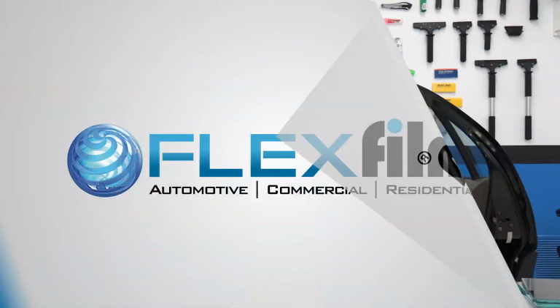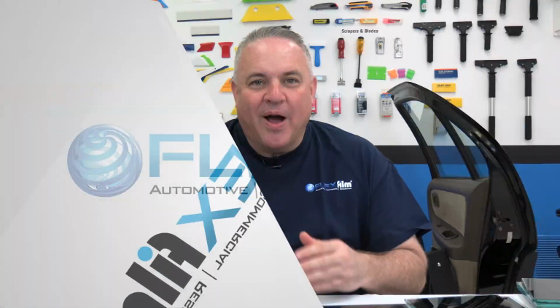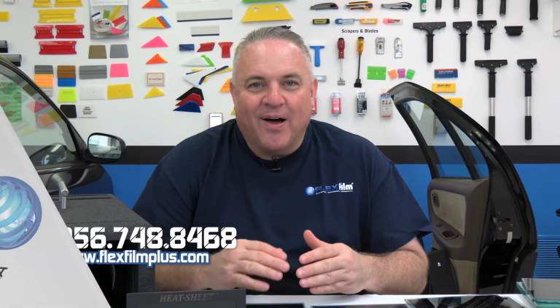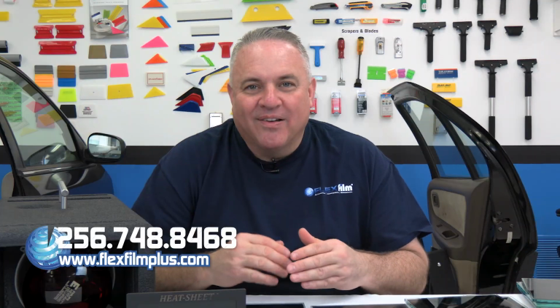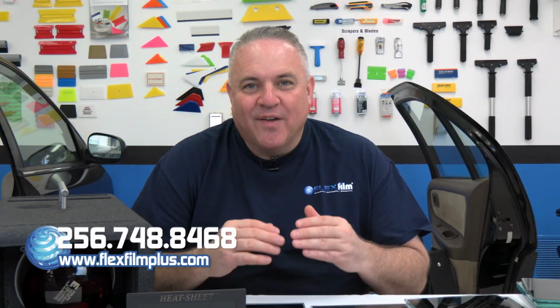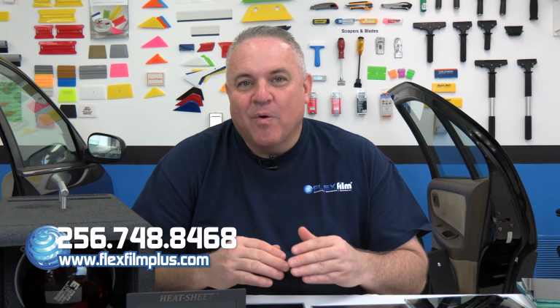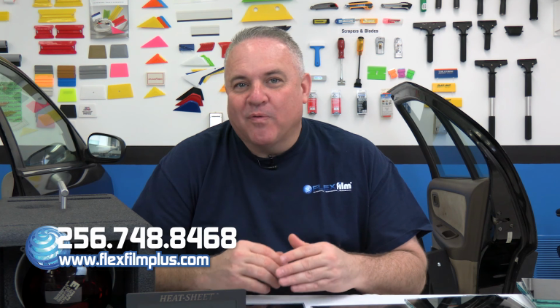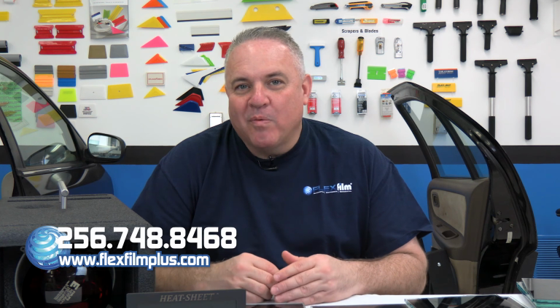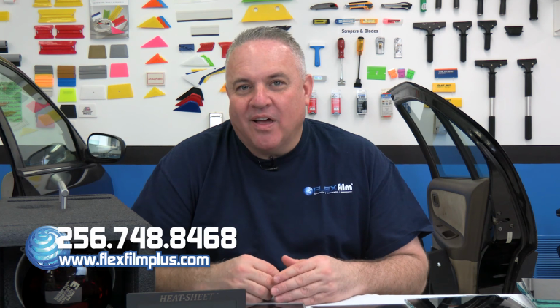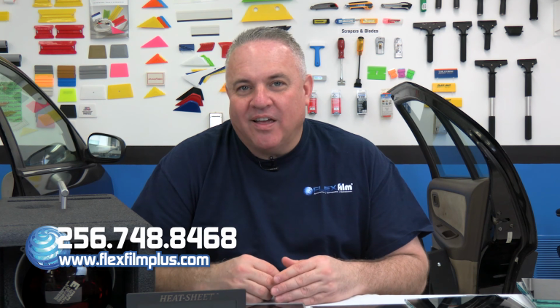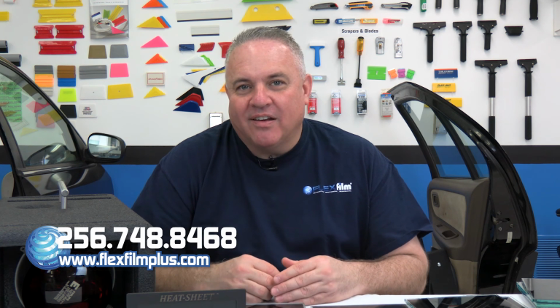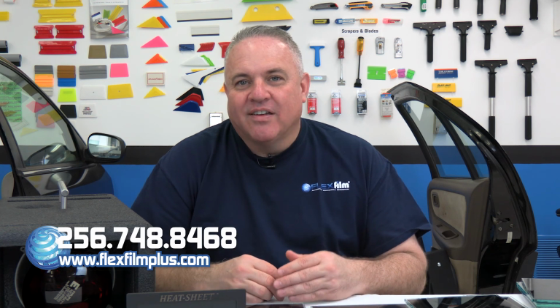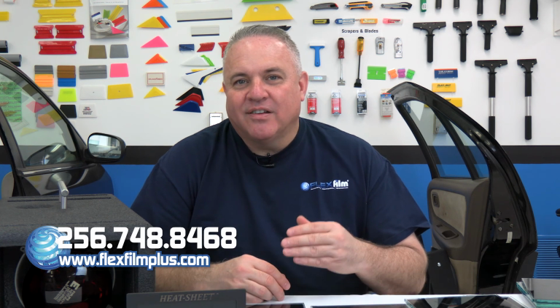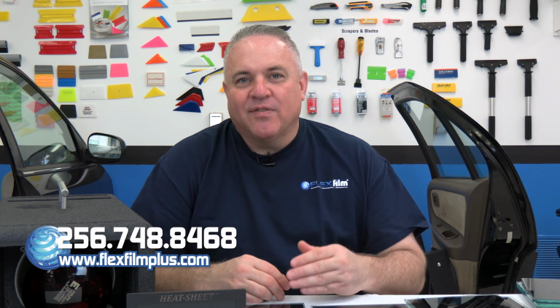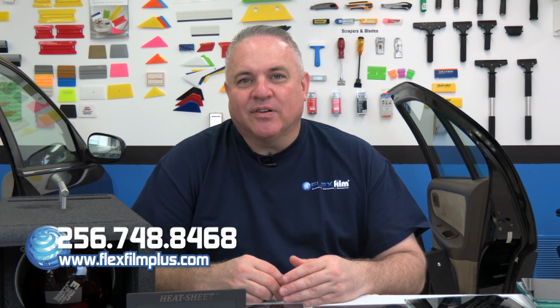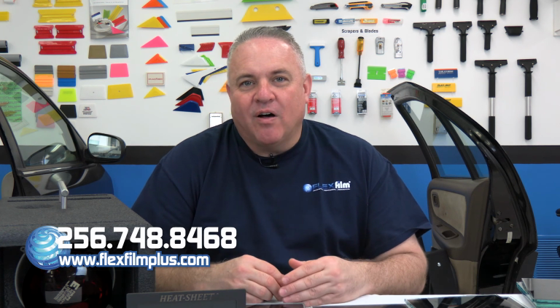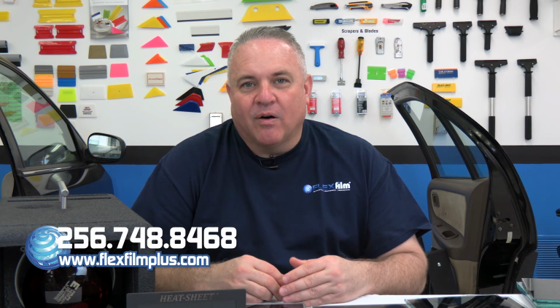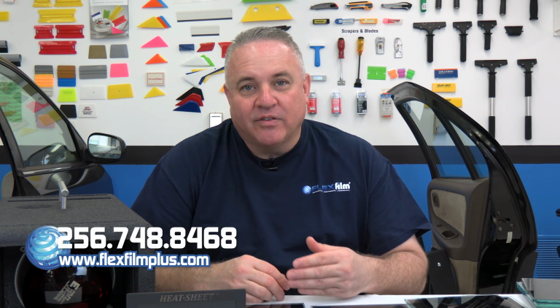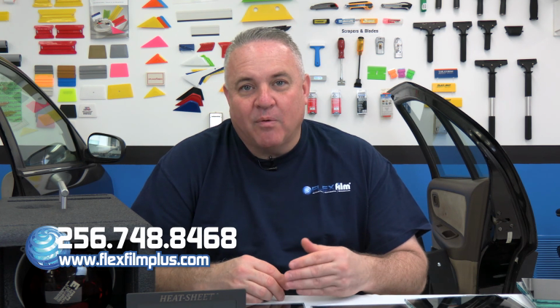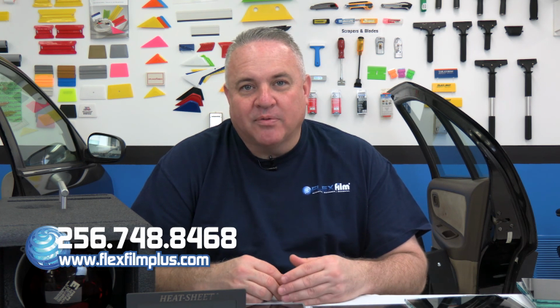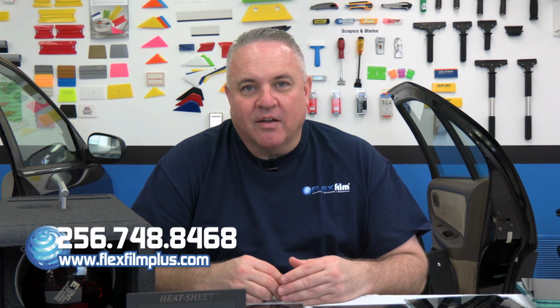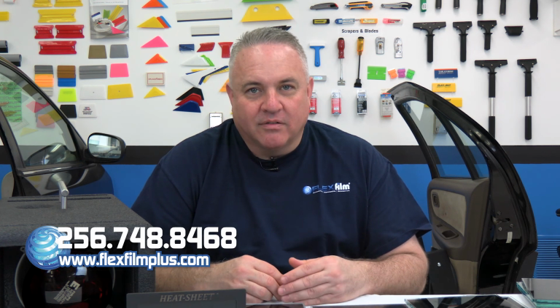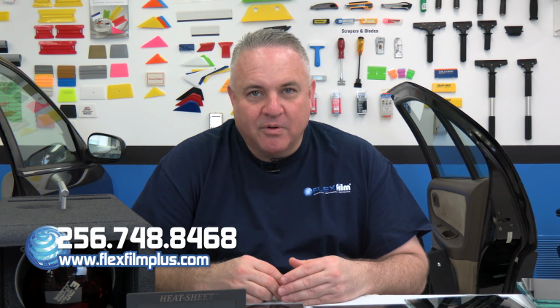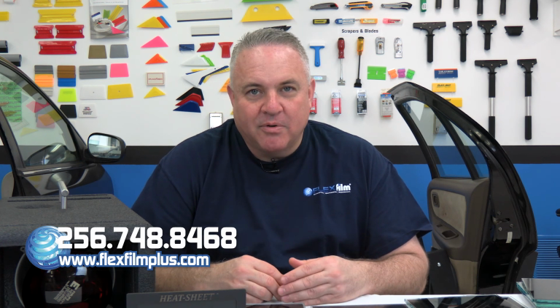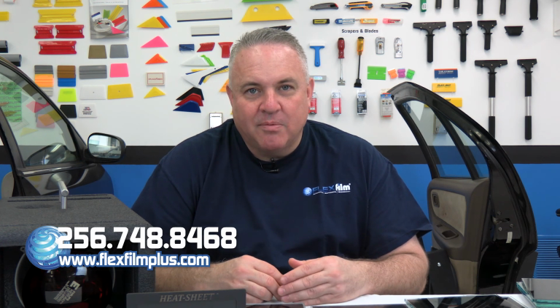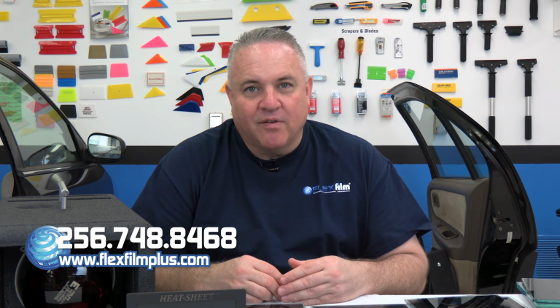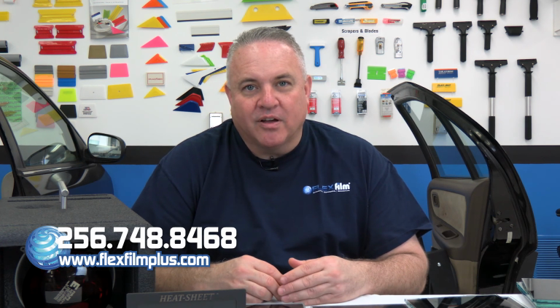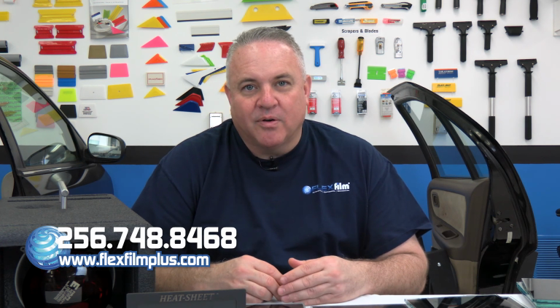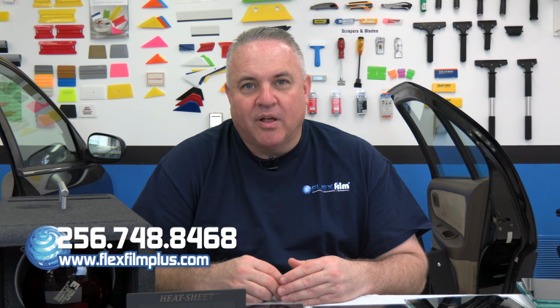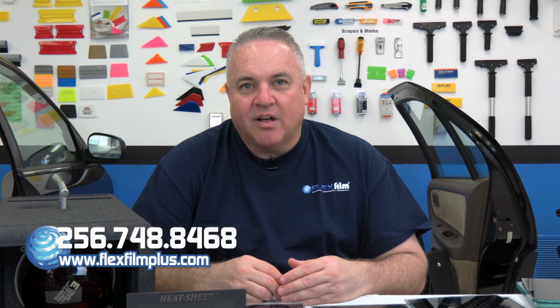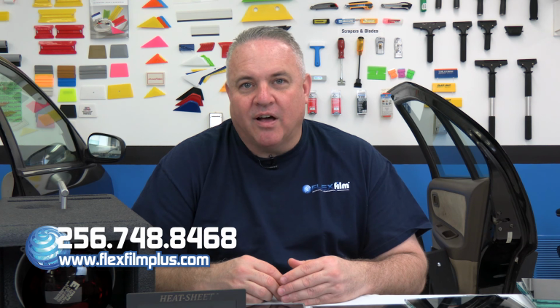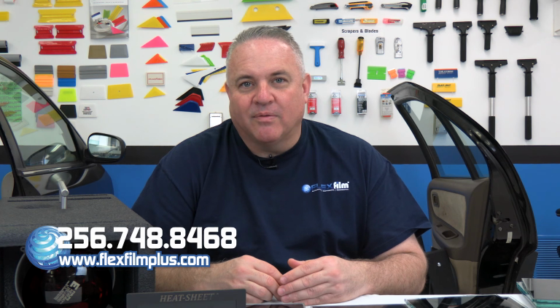Wow! If you want performance like that, just give us a call or visit our website at www.flexfilmplus.com.